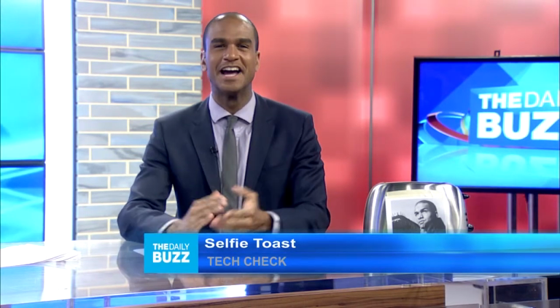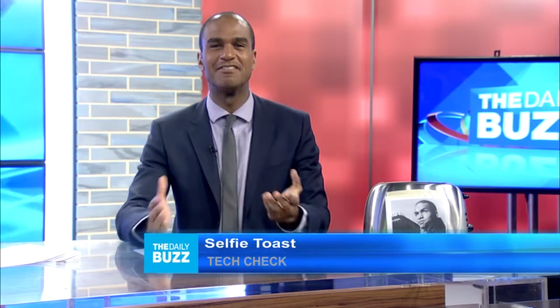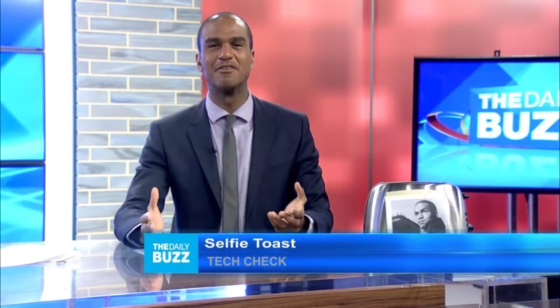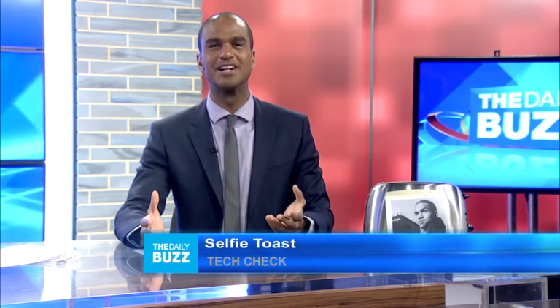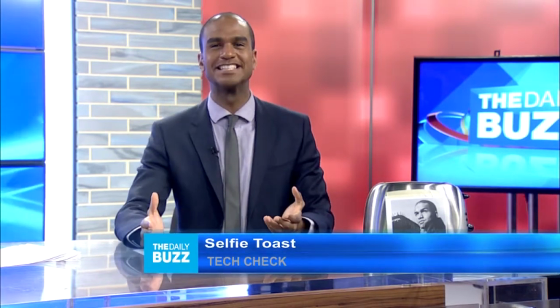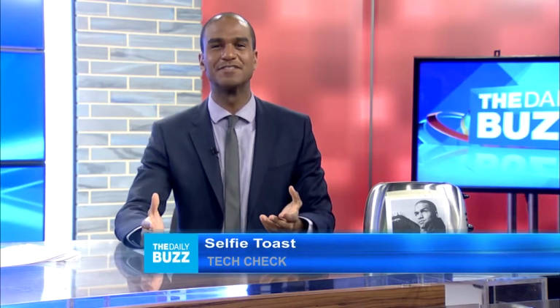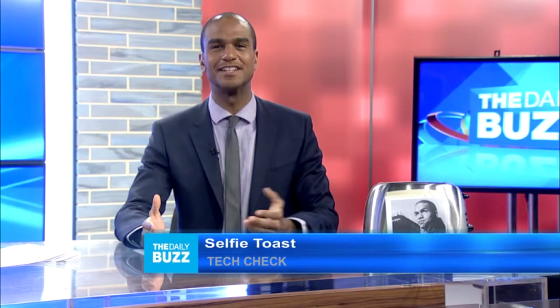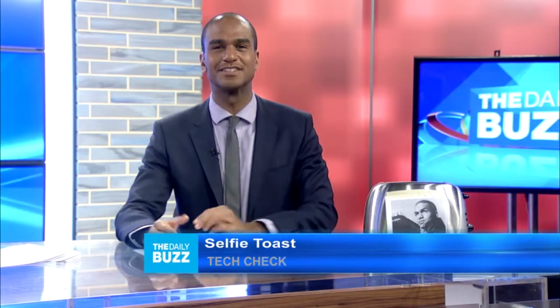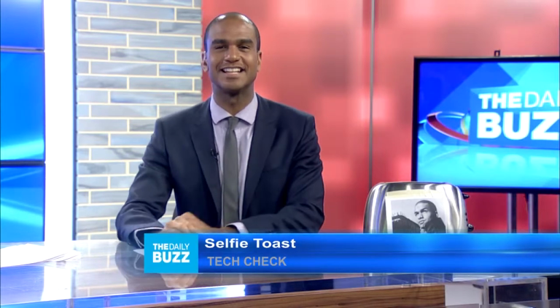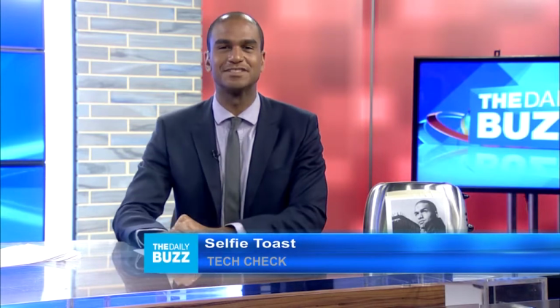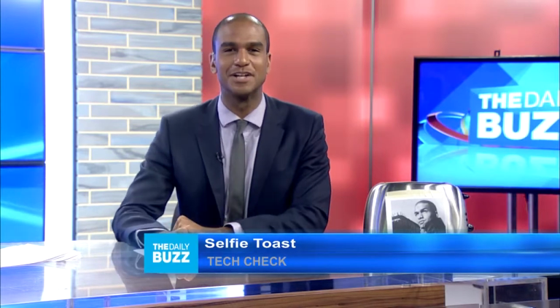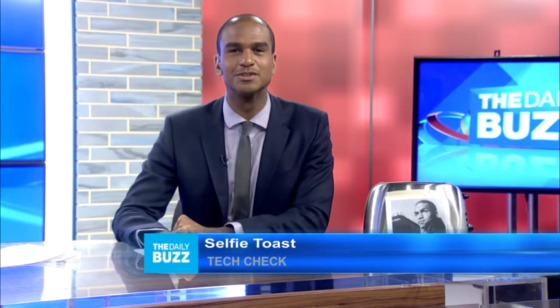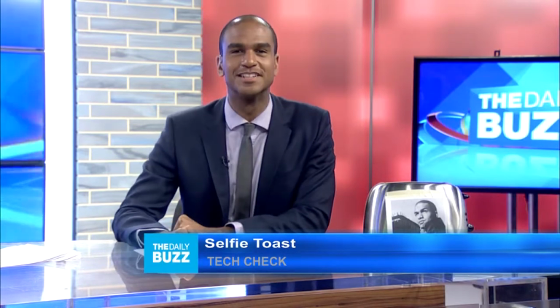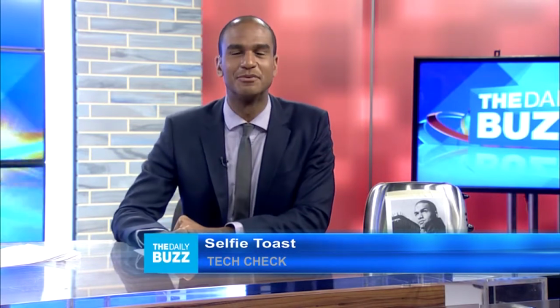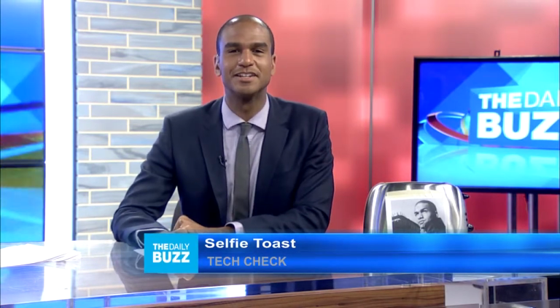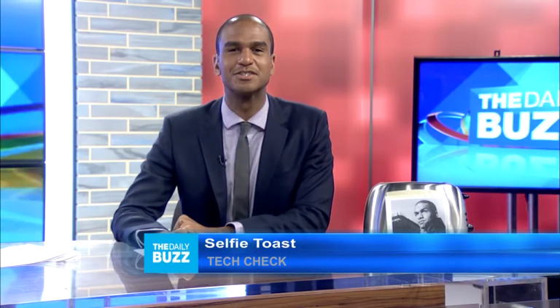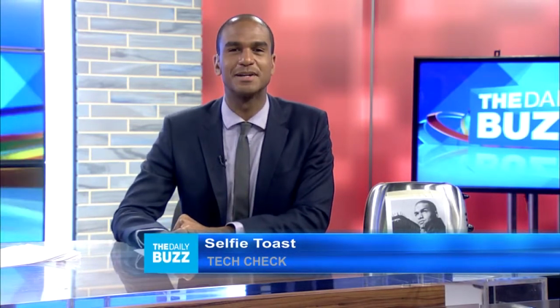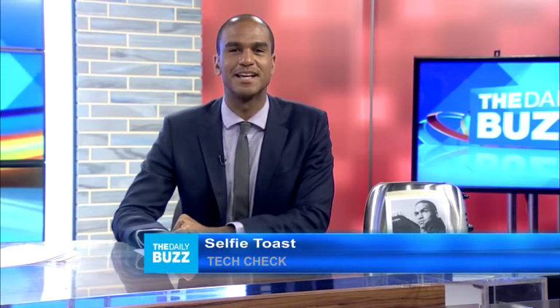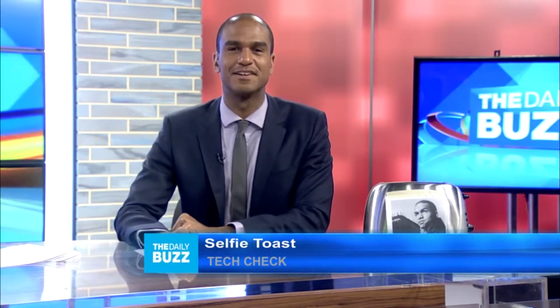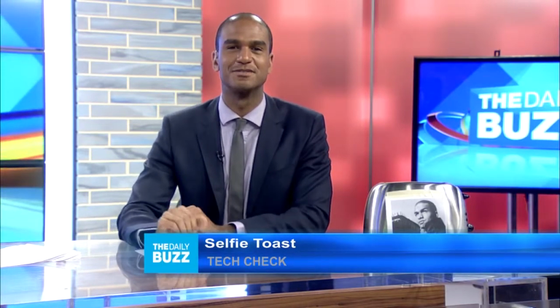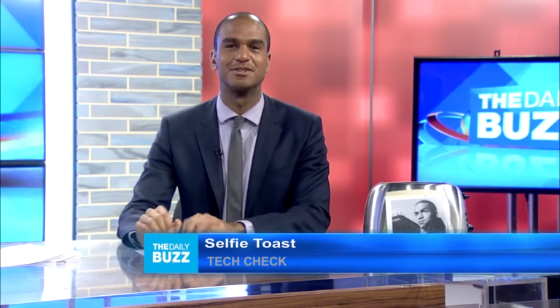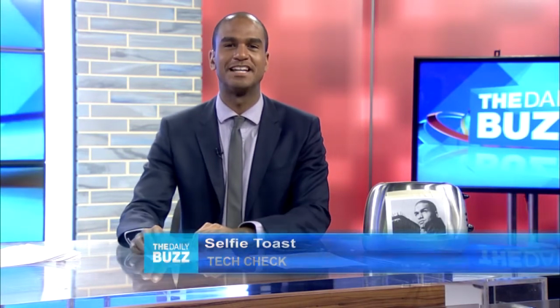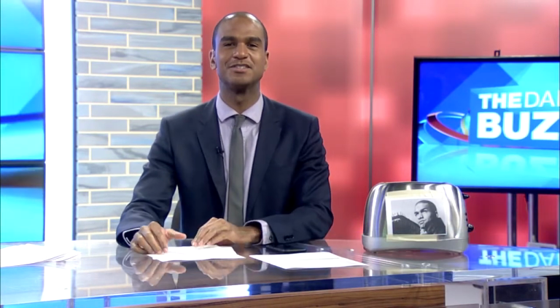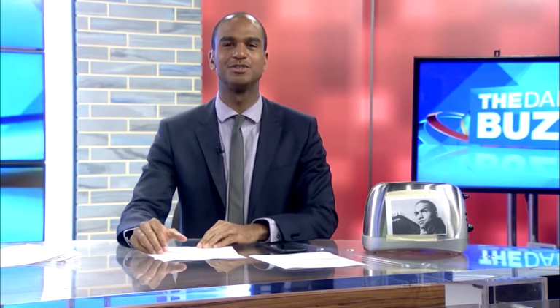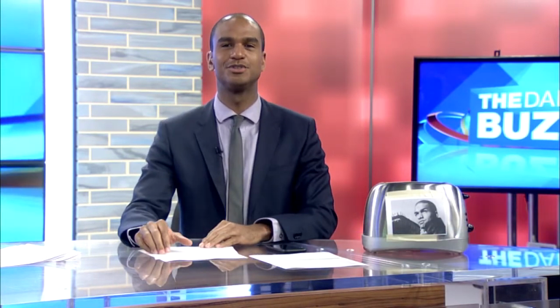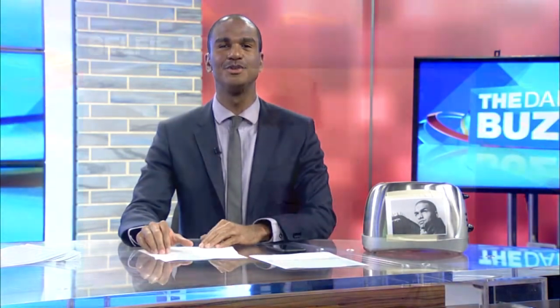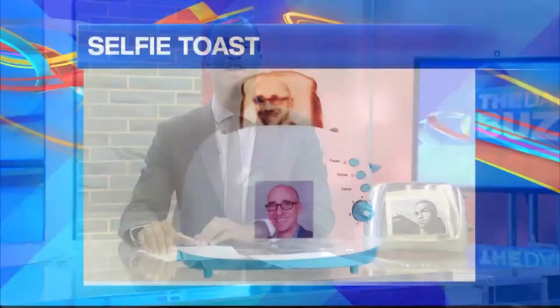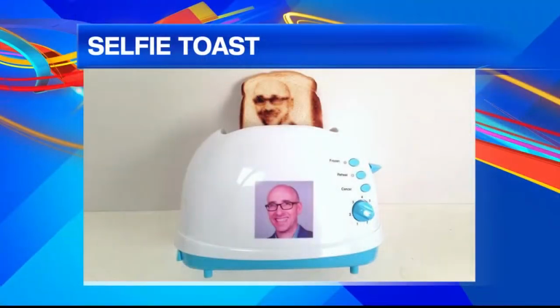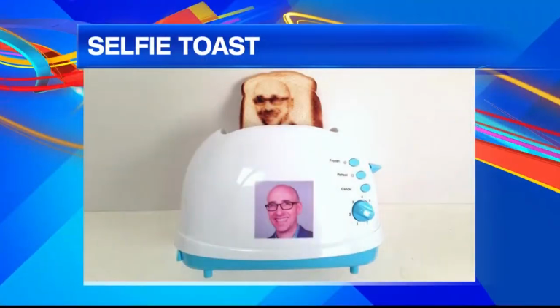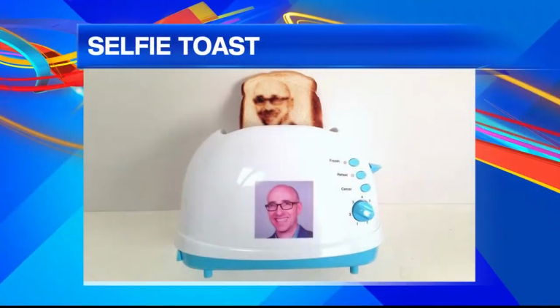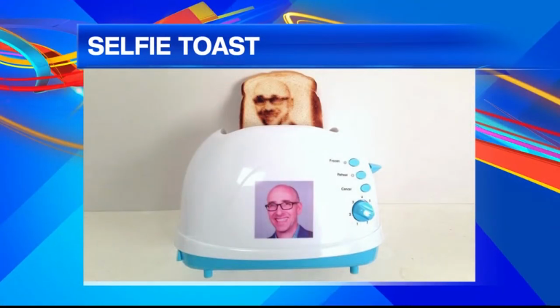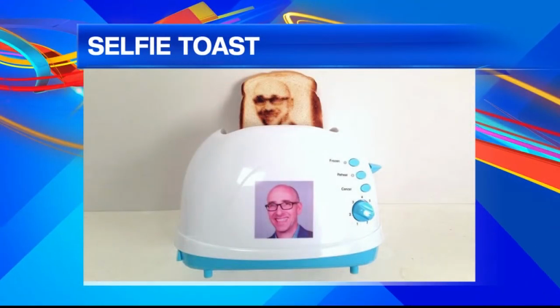So have you ever wanted to see your face on a slice of toast? Well, your dreams have come true. I introduce you to the selfie toast.